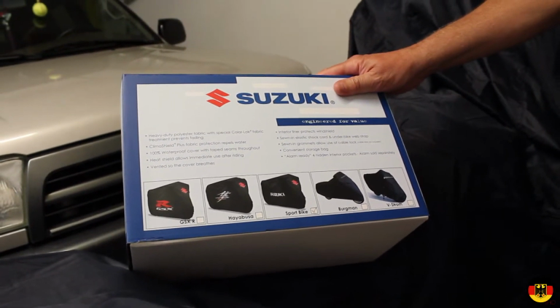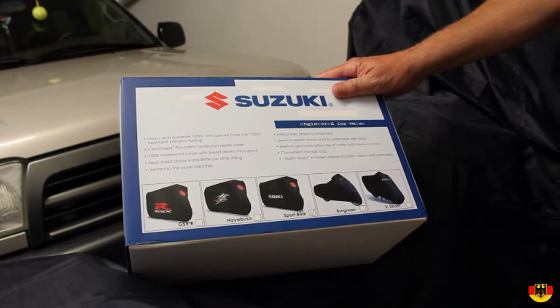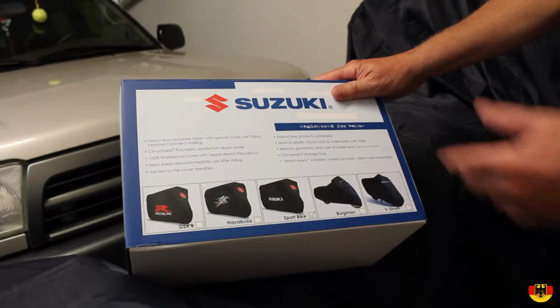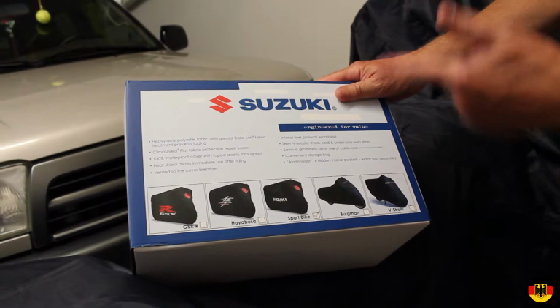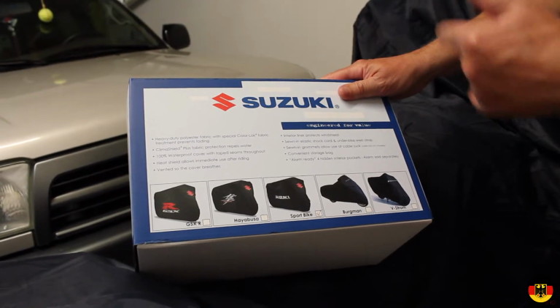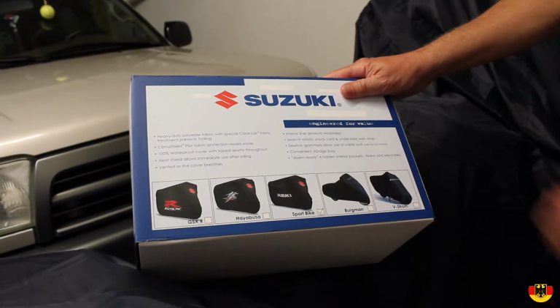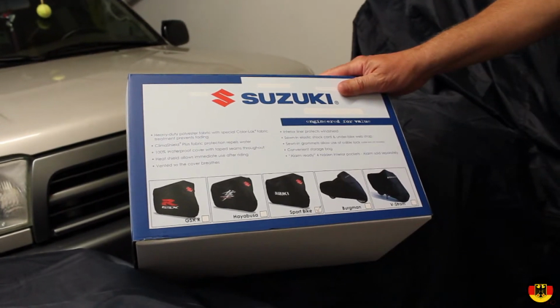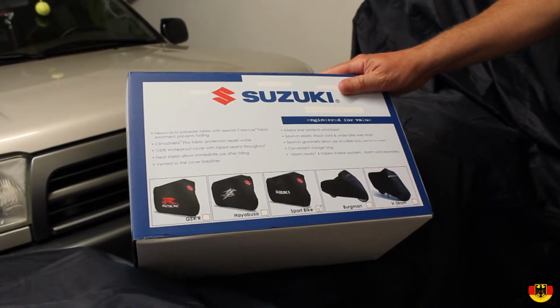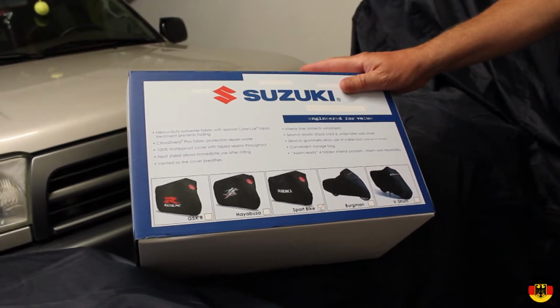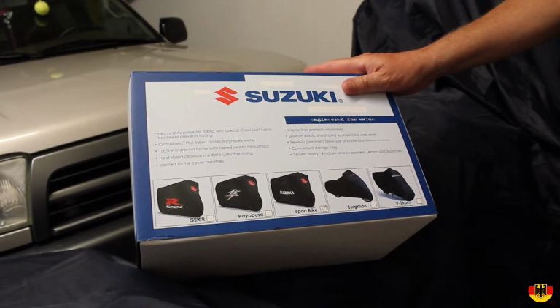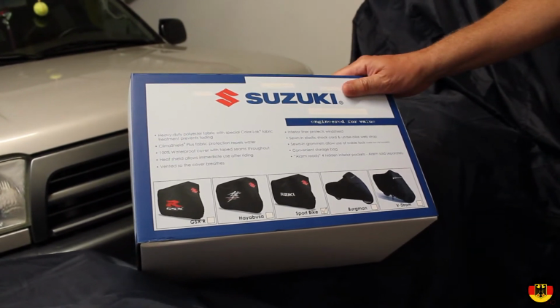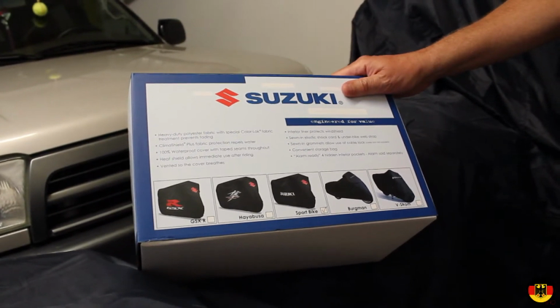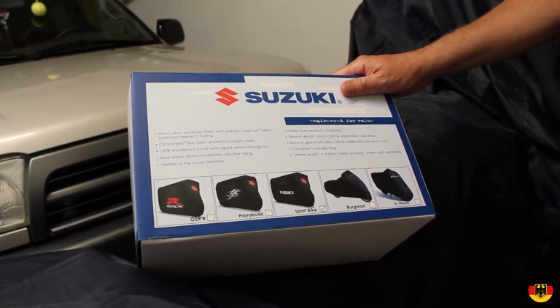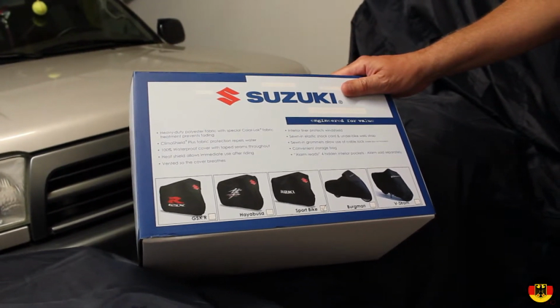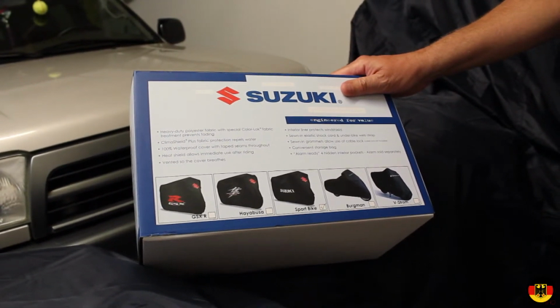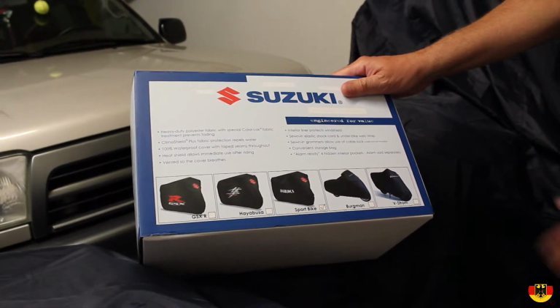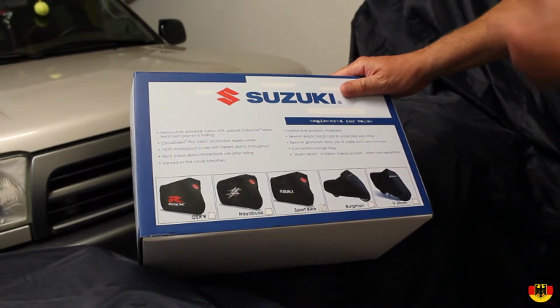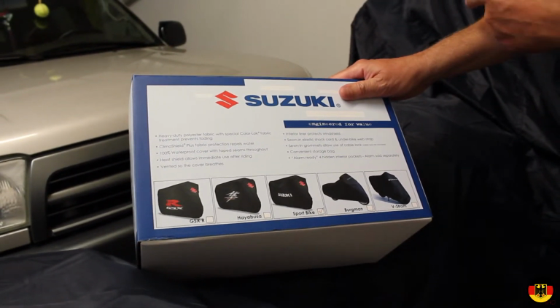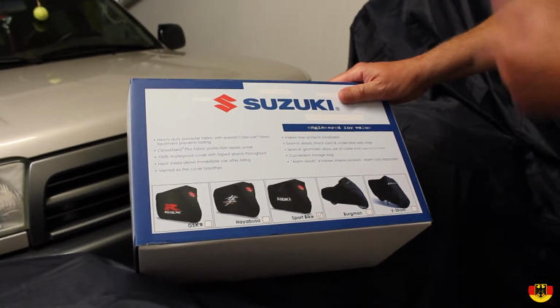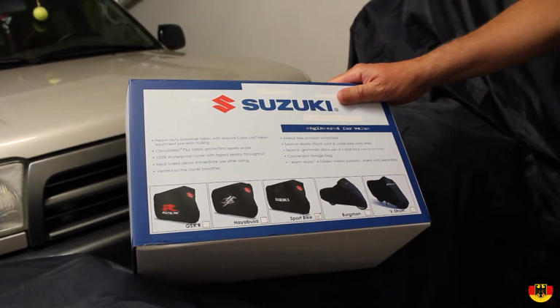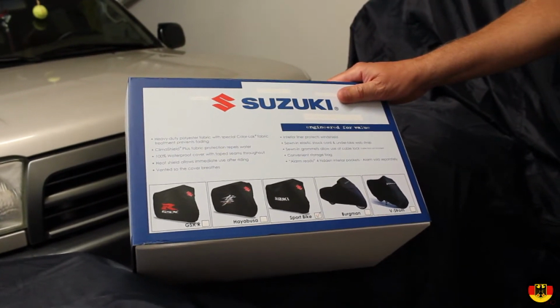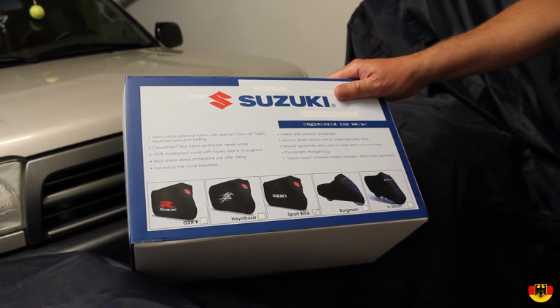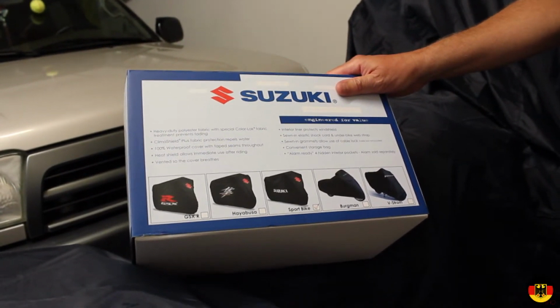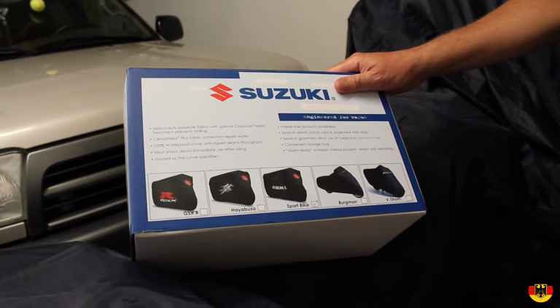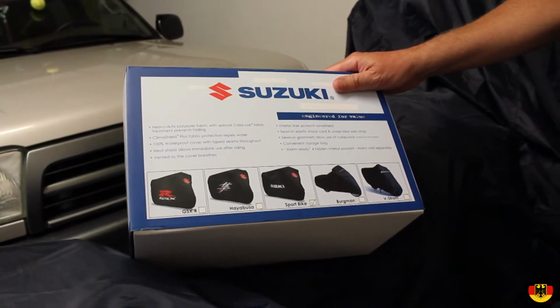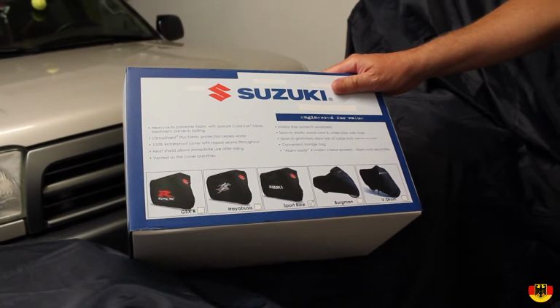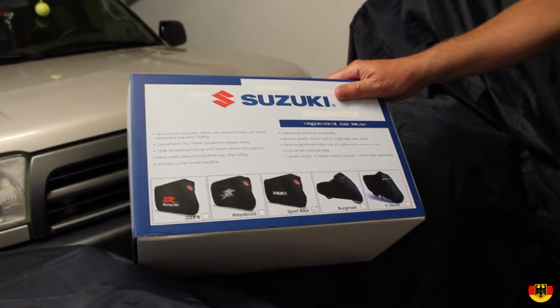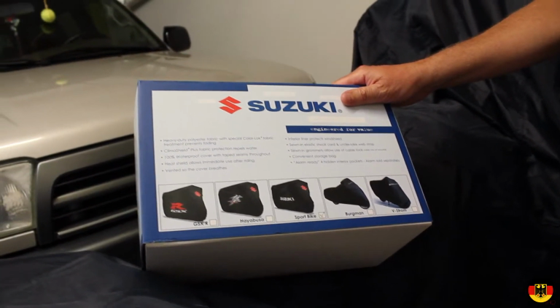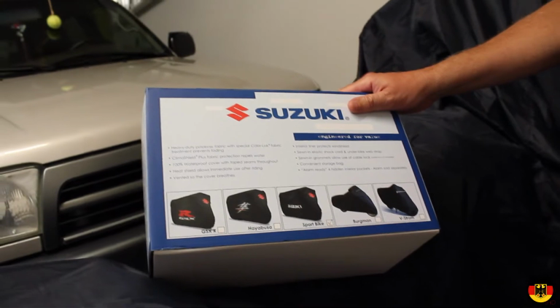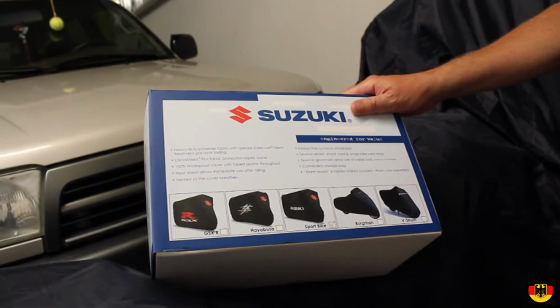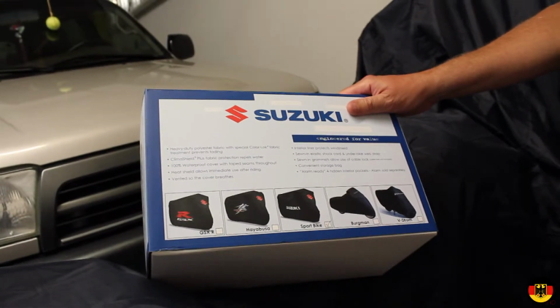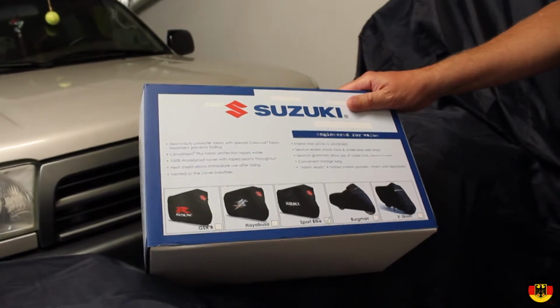So what I'm going to do is take this out of the box, take this old cover off, pop the new cover on, and let's see how it looks.